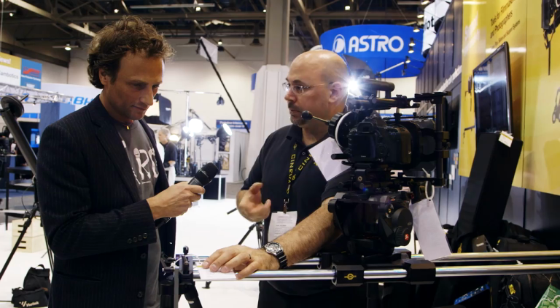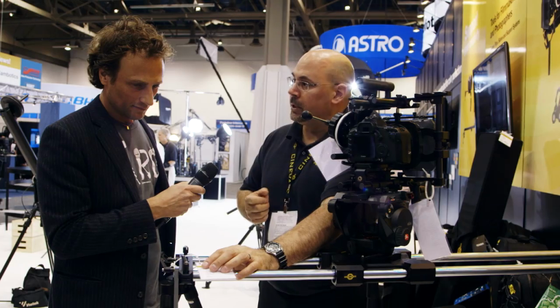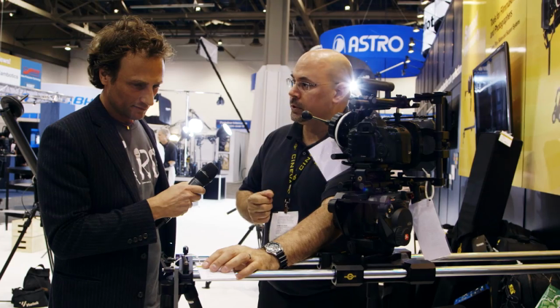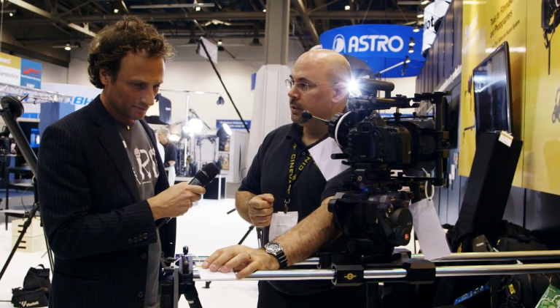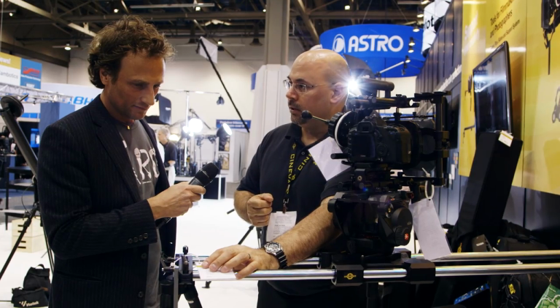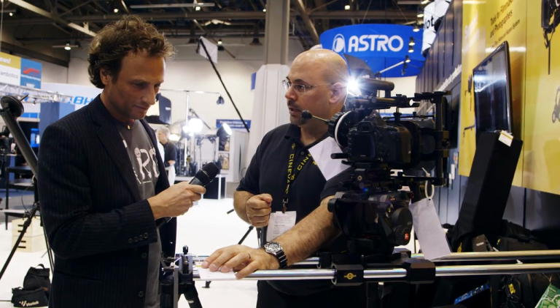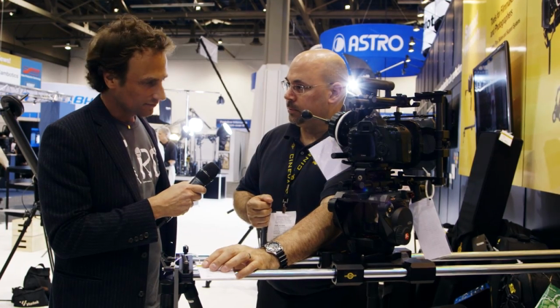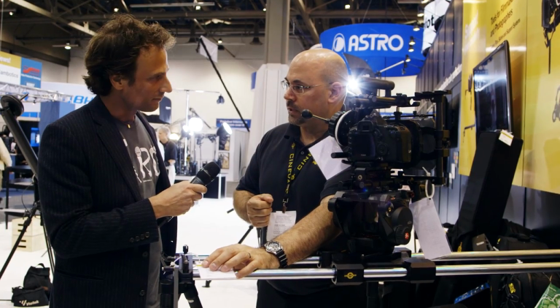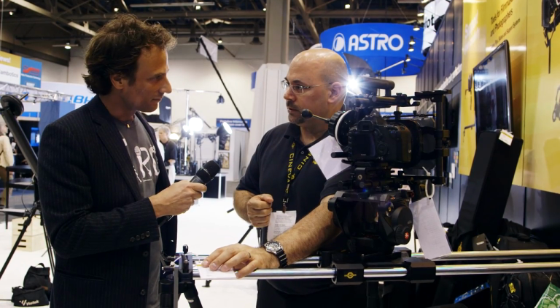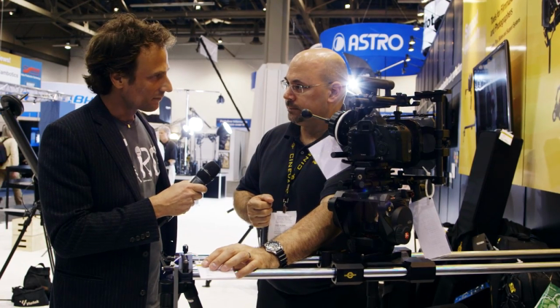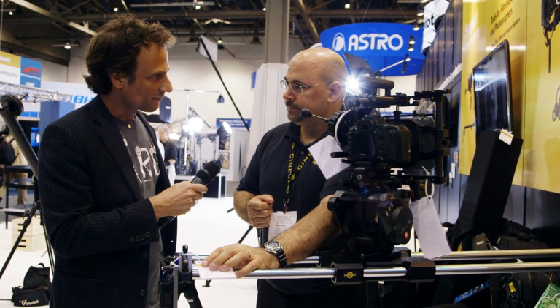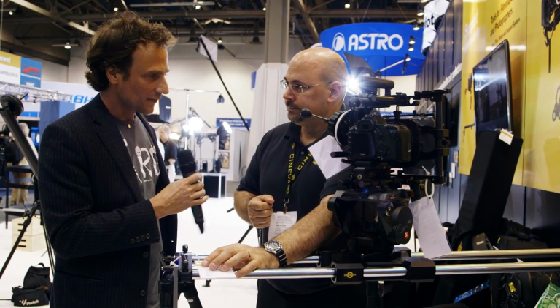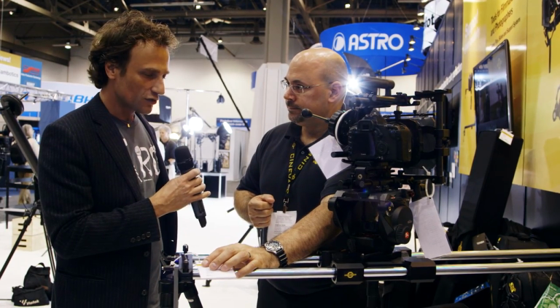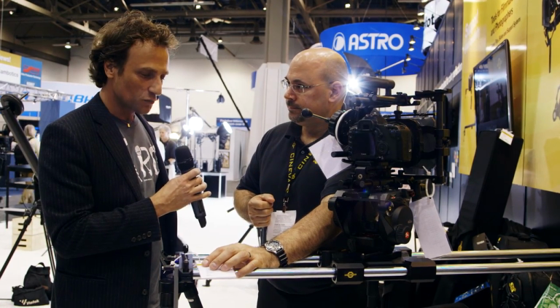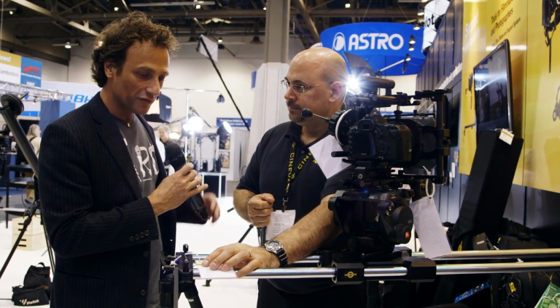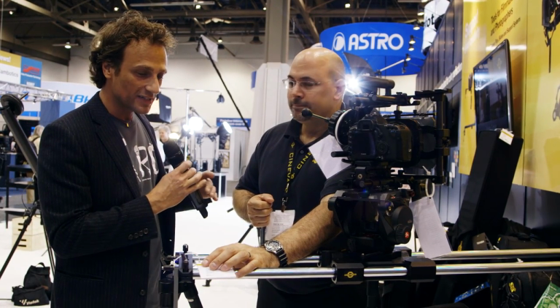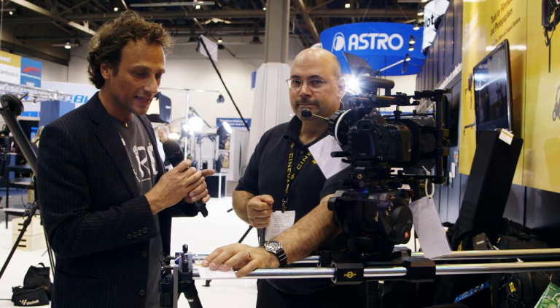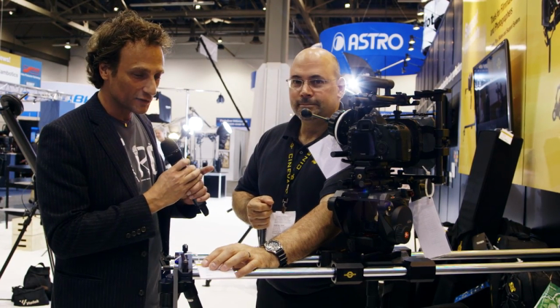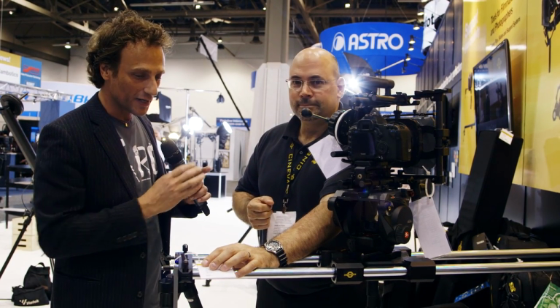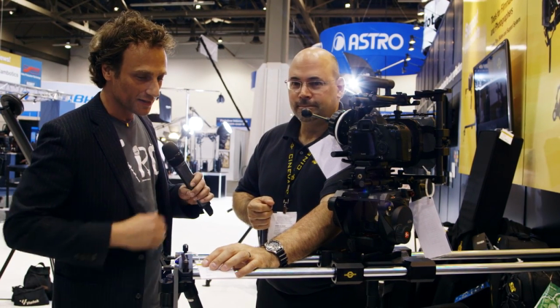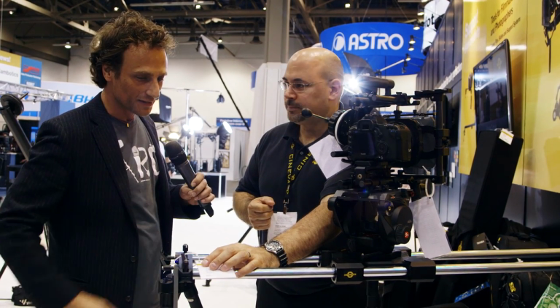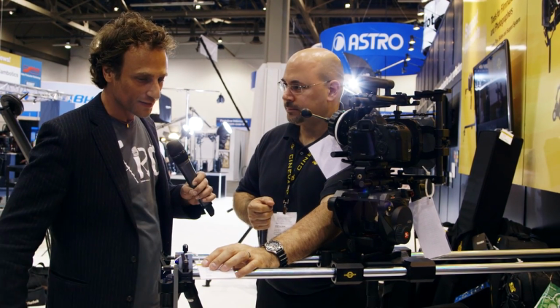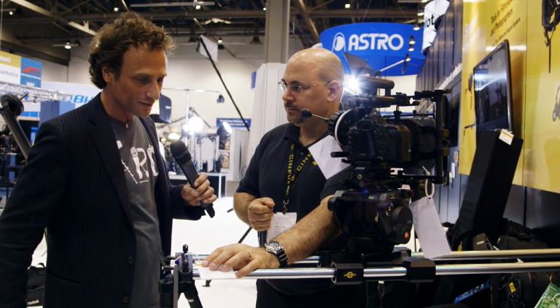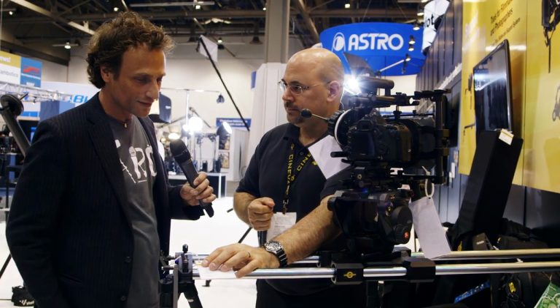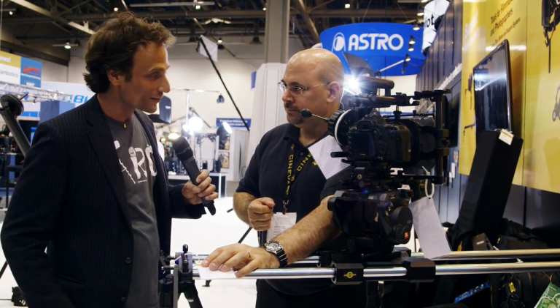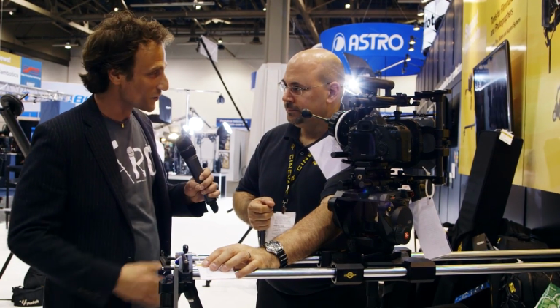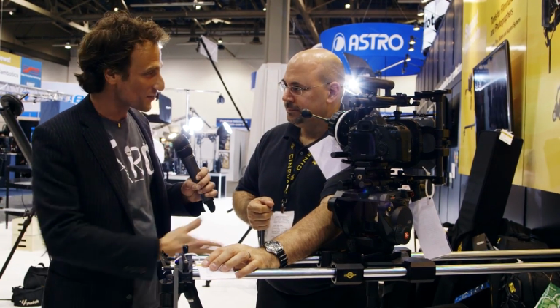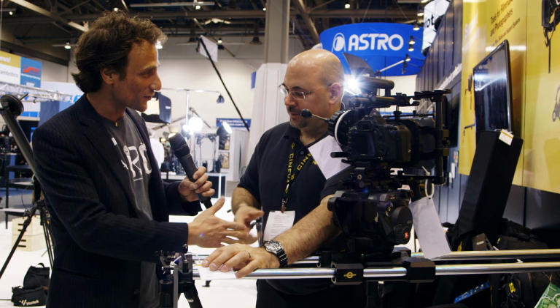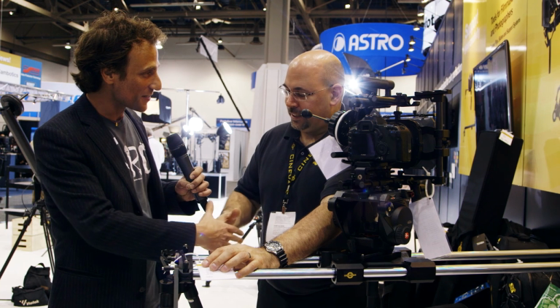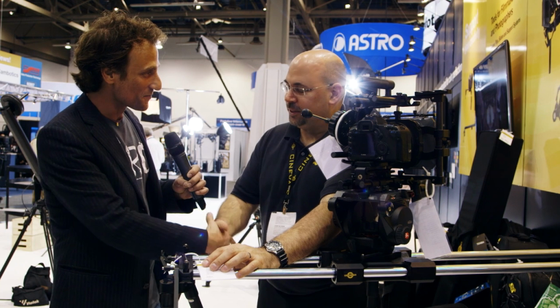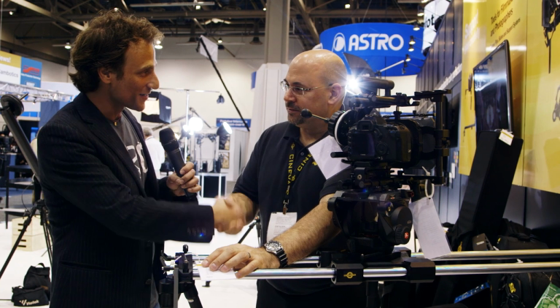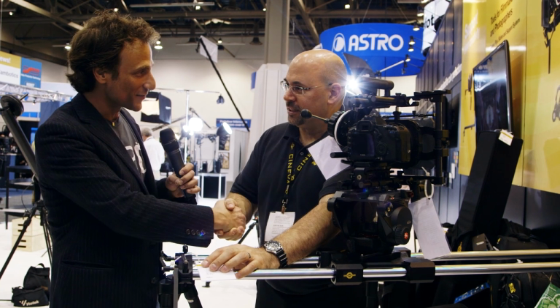That's pretty much our lineup of sliders. We're very excited to carry this in rentals. Thank you so much for your time.